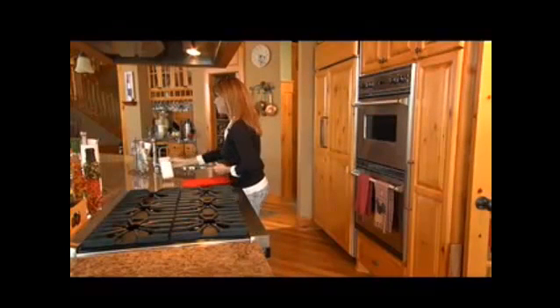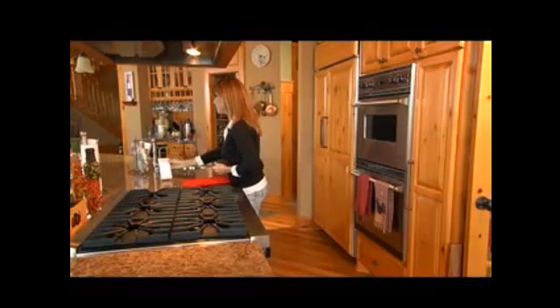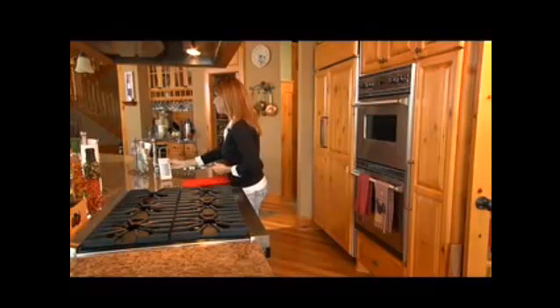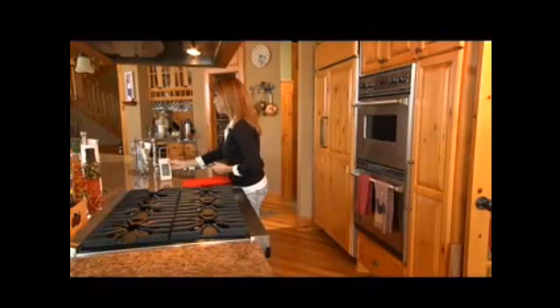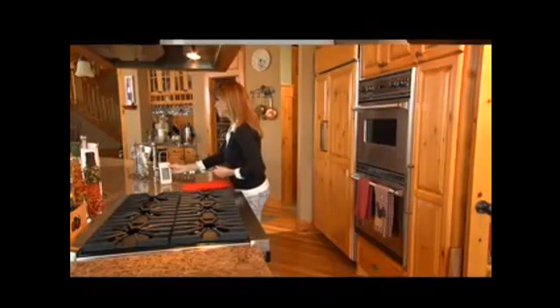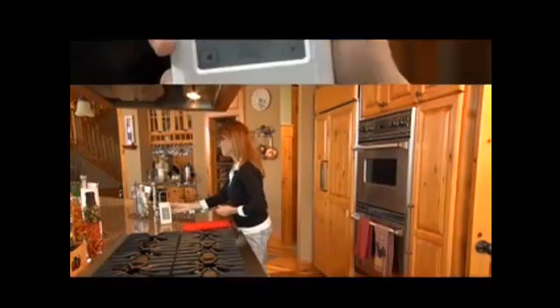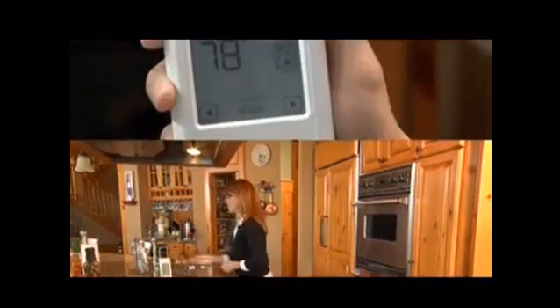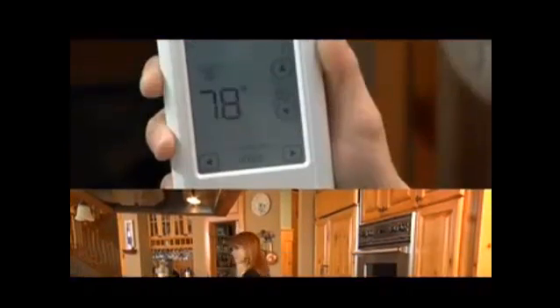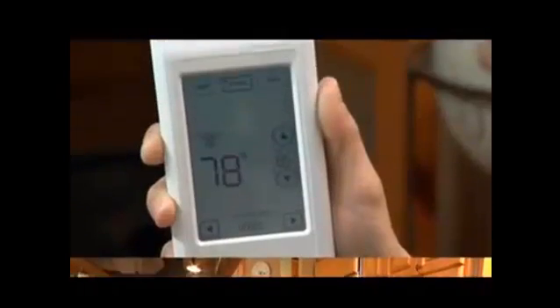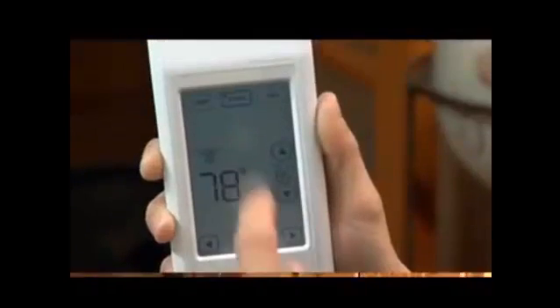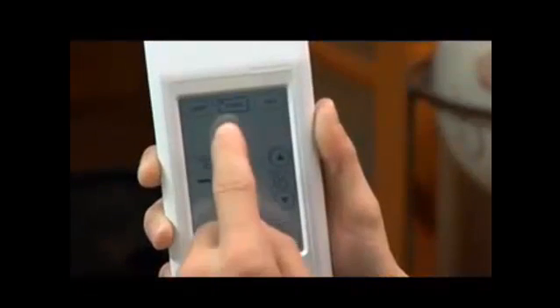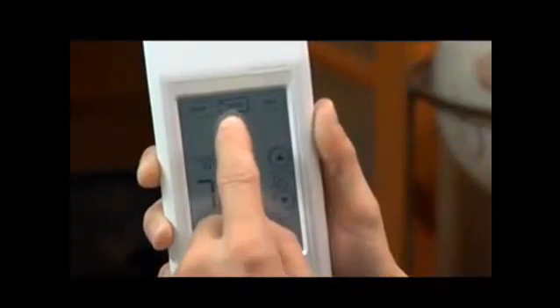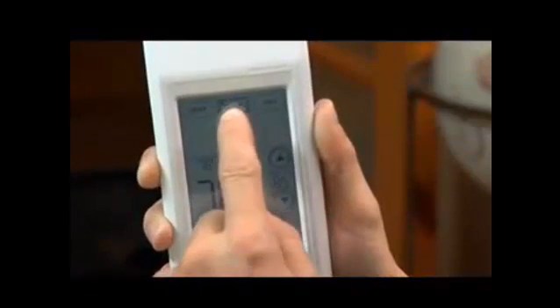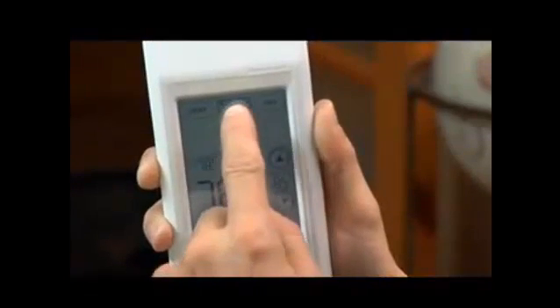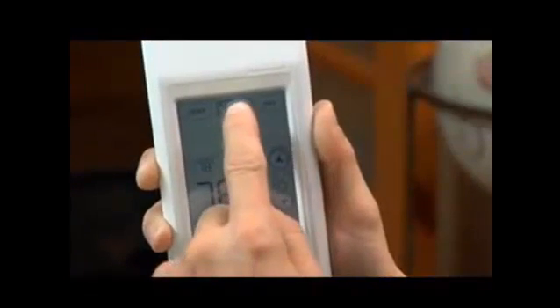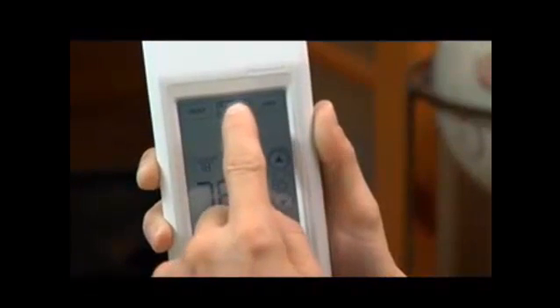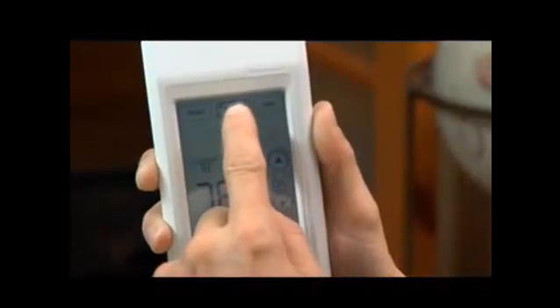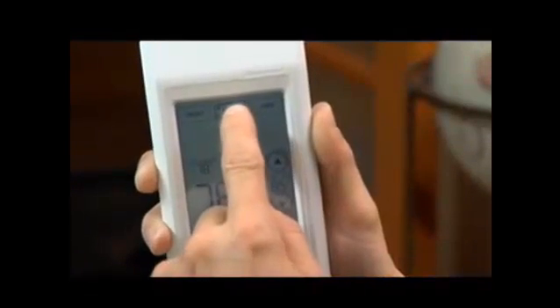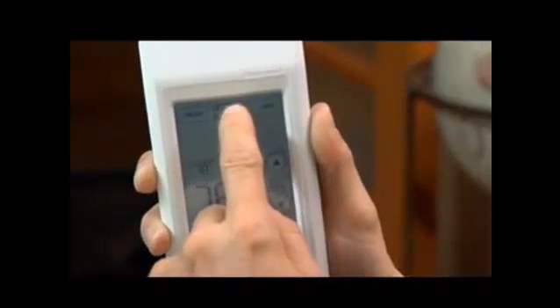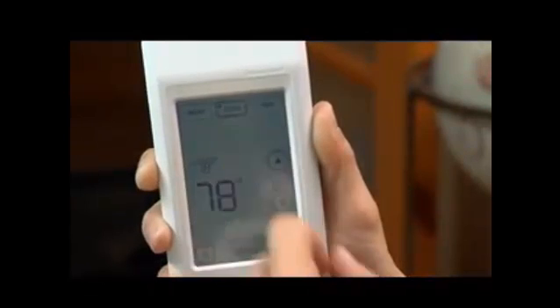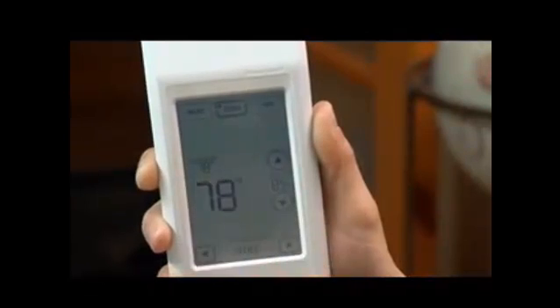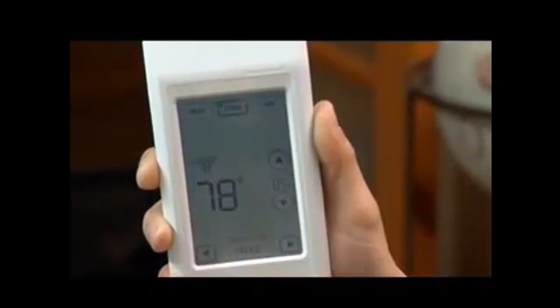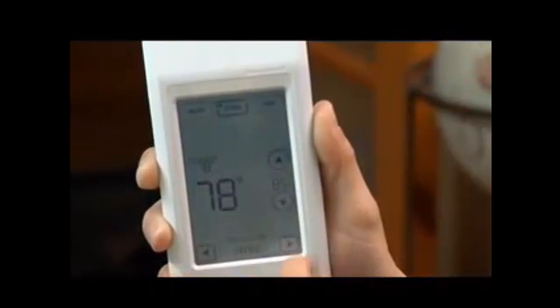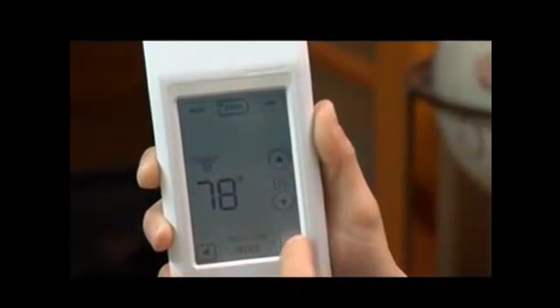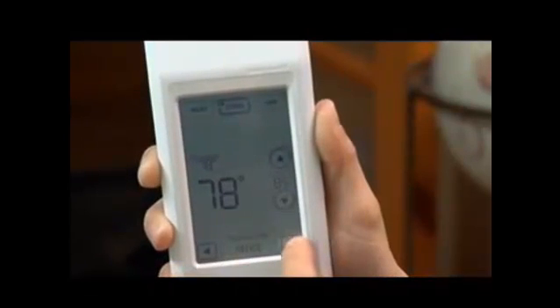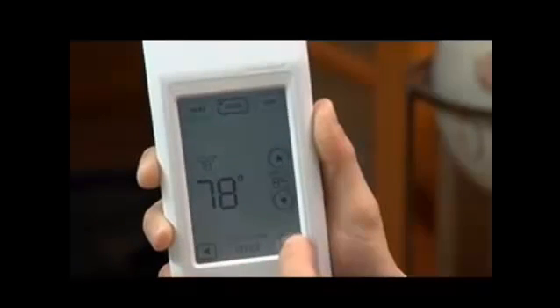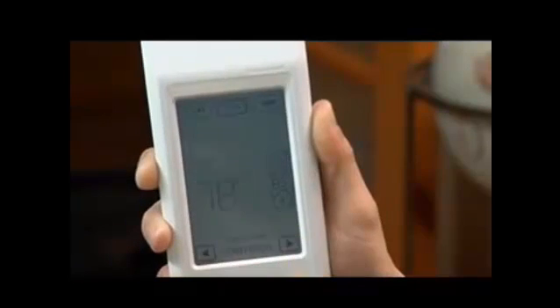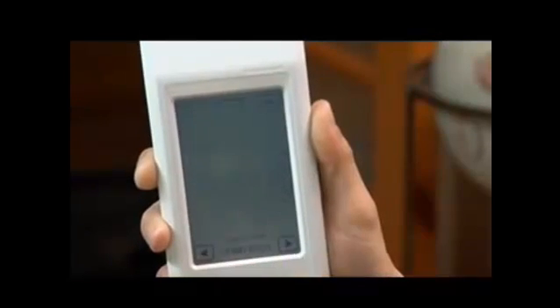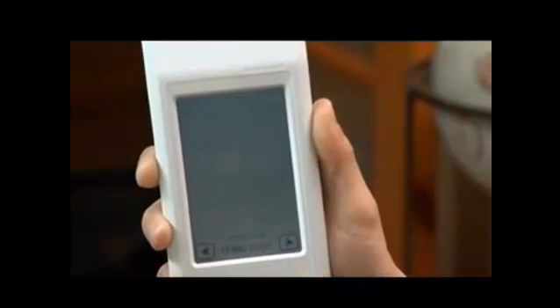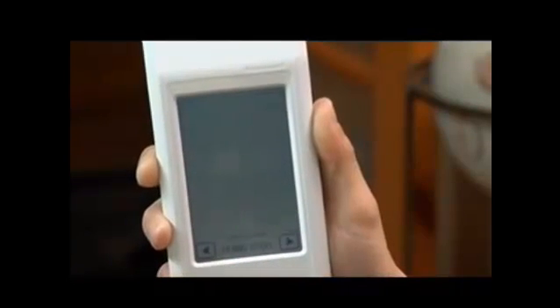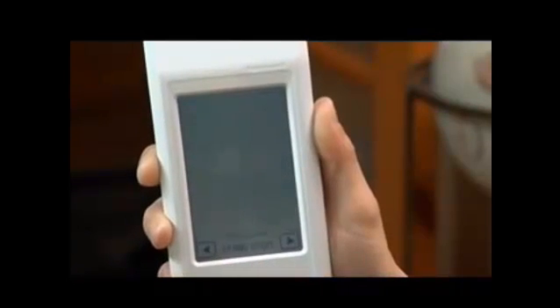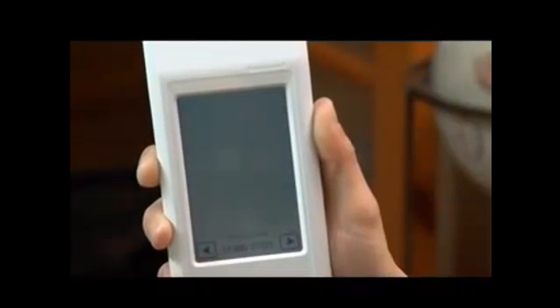In a zoned home with Honeywell True Zone, the homeowner can scroll through and control all zones from their hand-held Comfort Control.